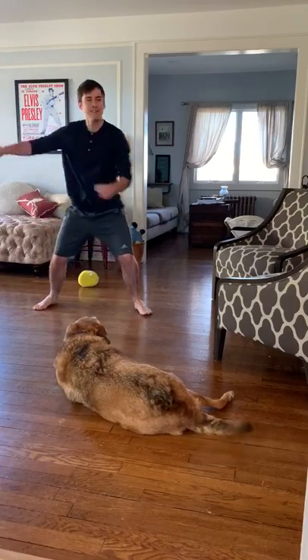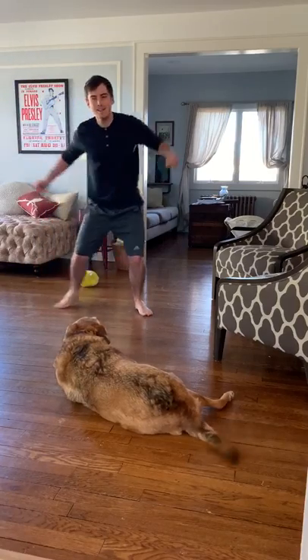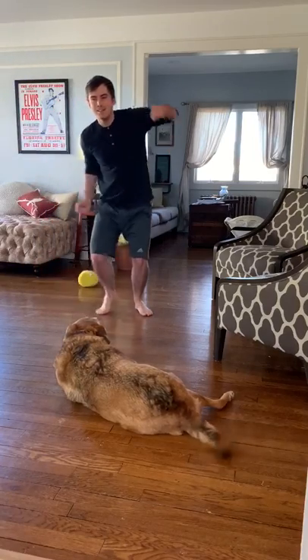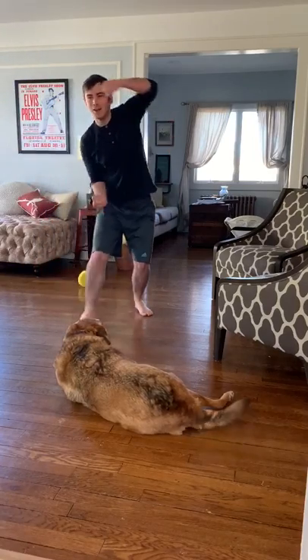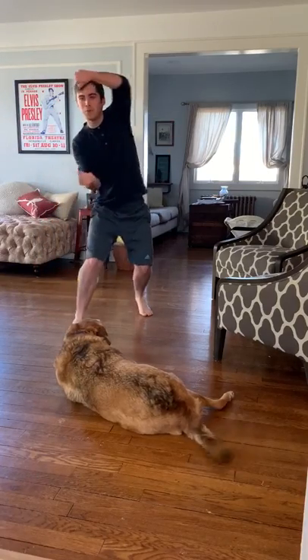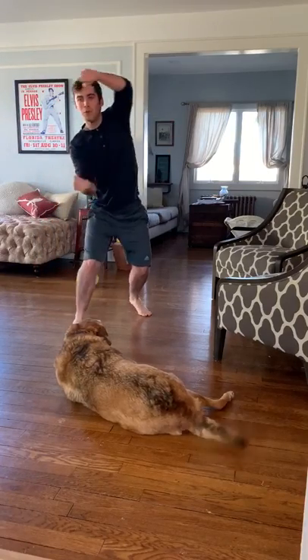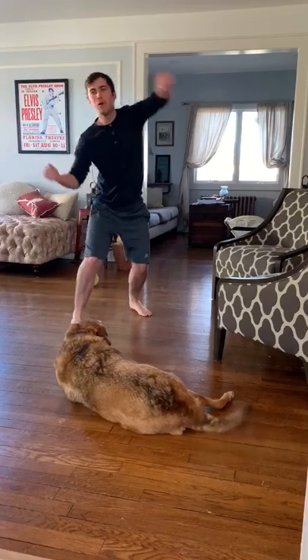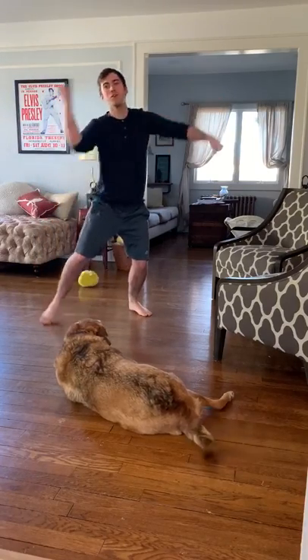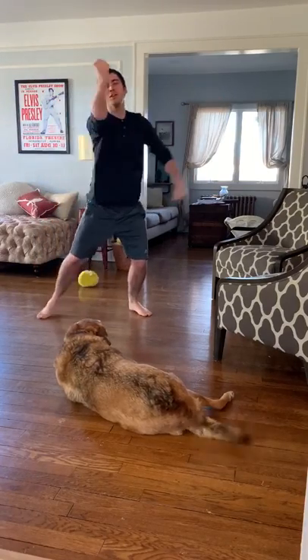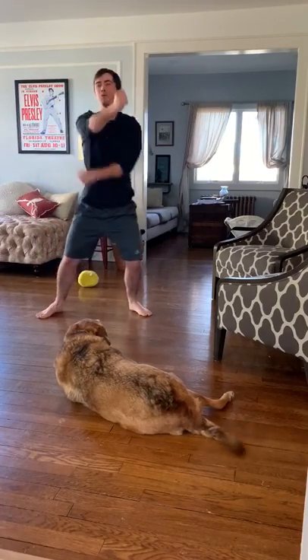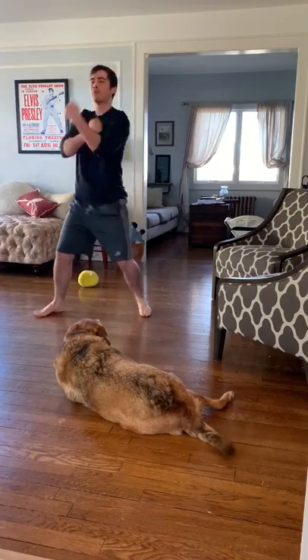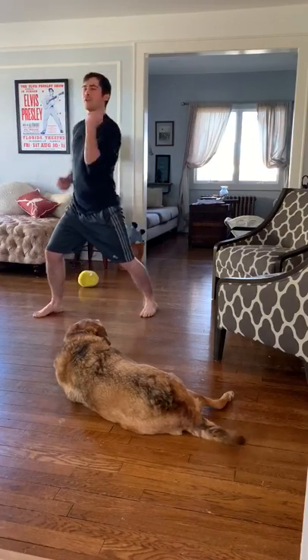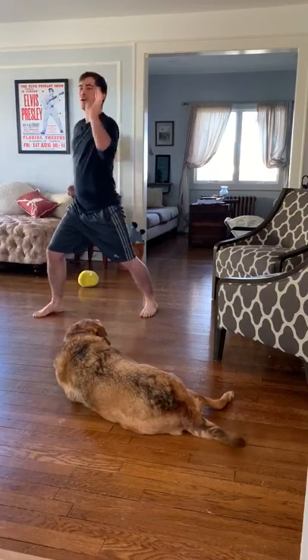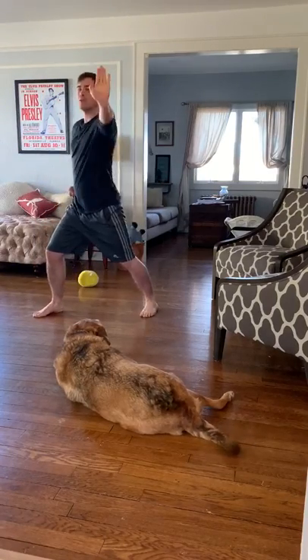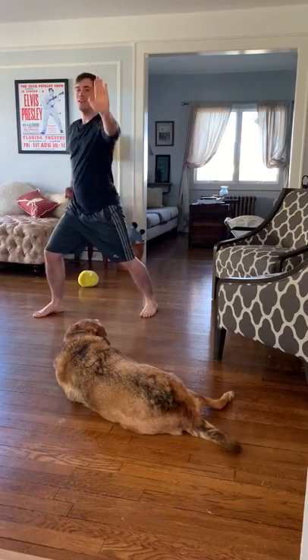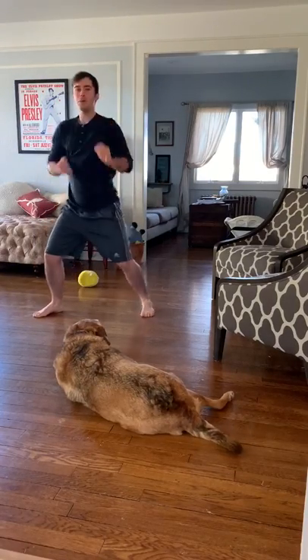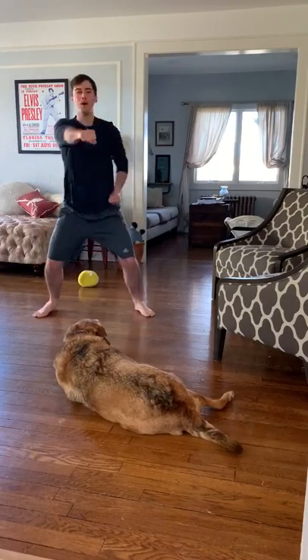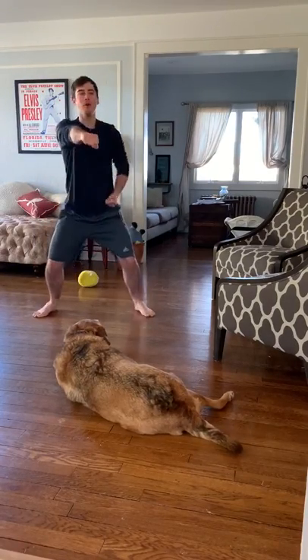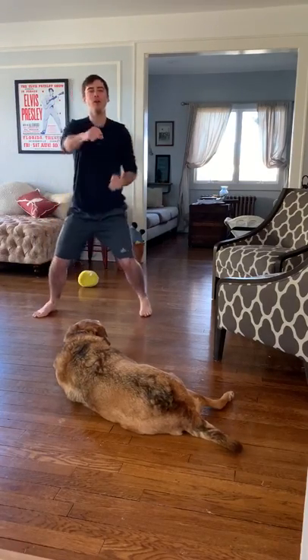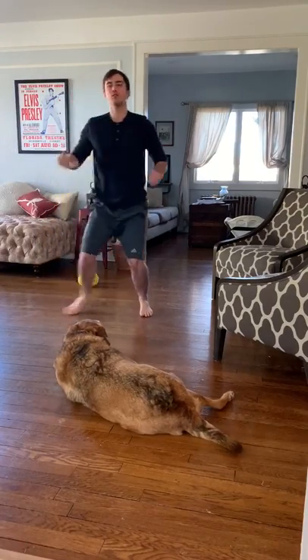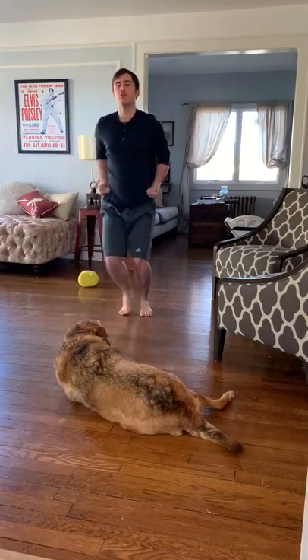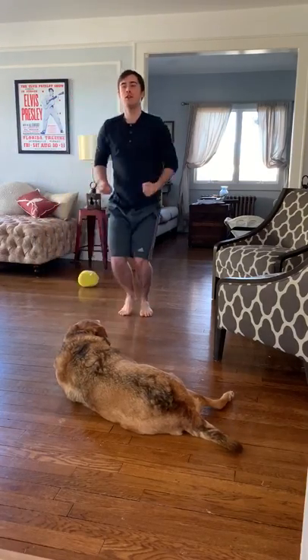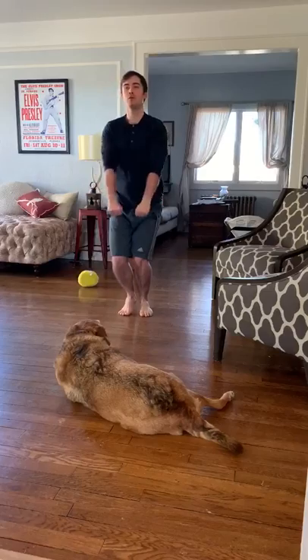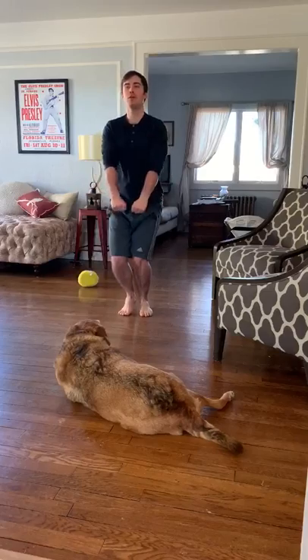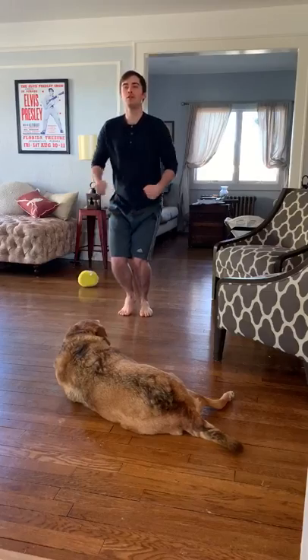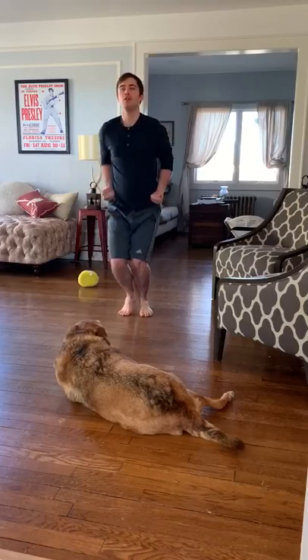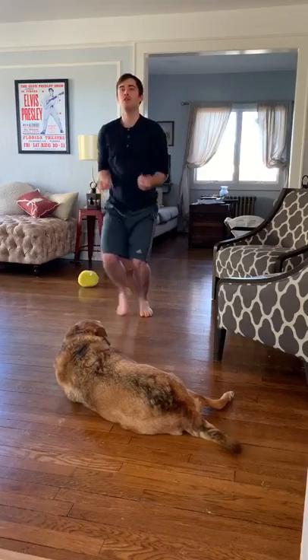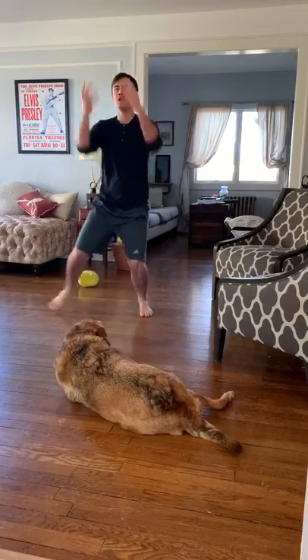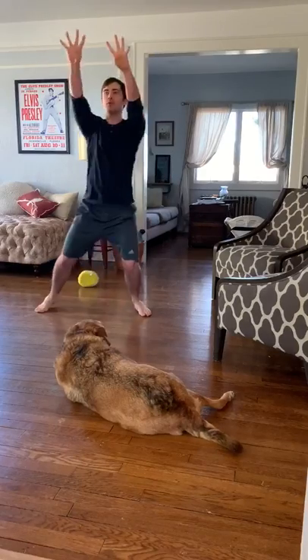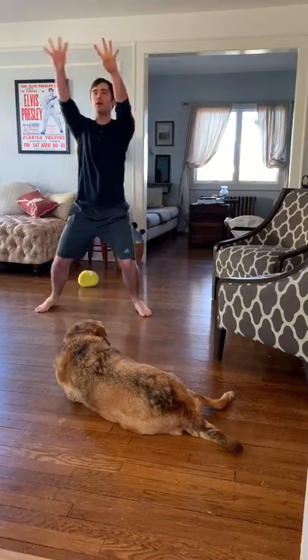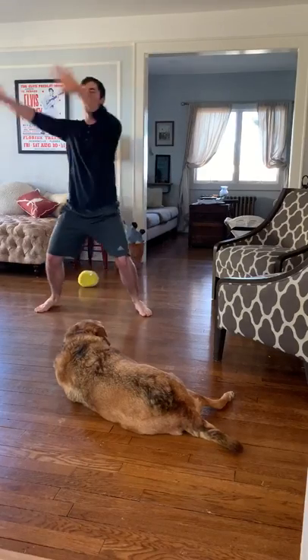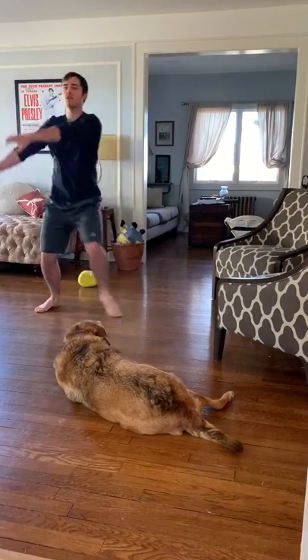Seek, step, move, punch, forward, vertical, outwards, heel, pump, punch, chamber, punch, down, chamber, eye strike.